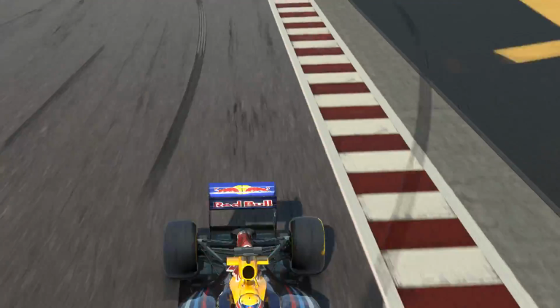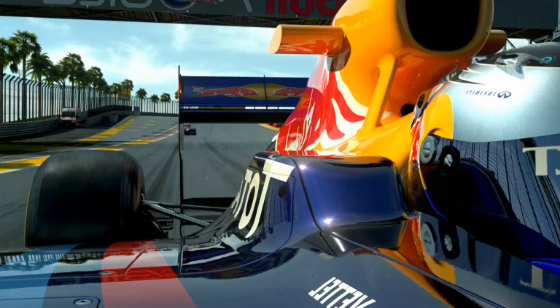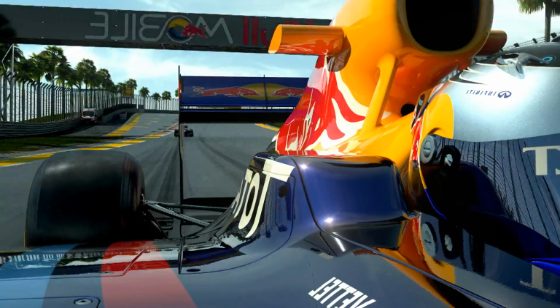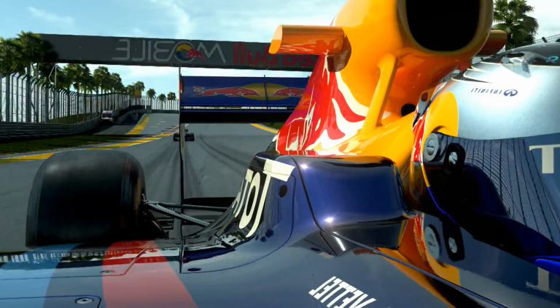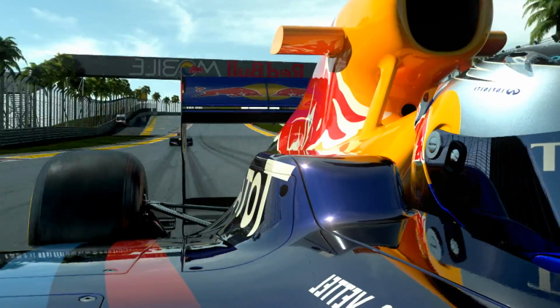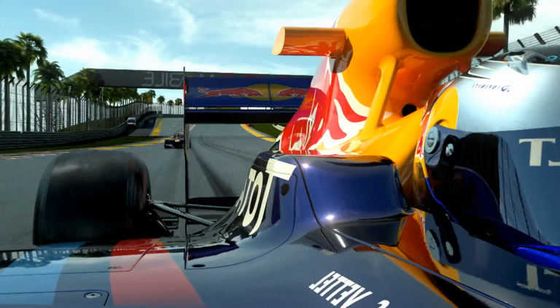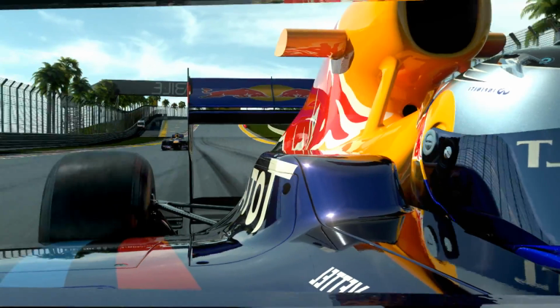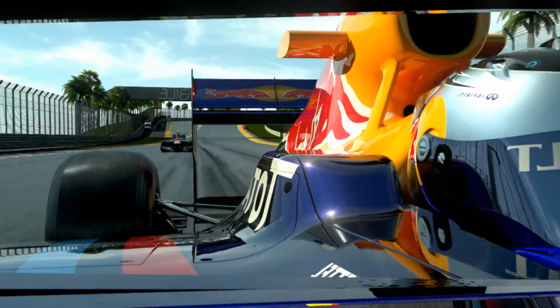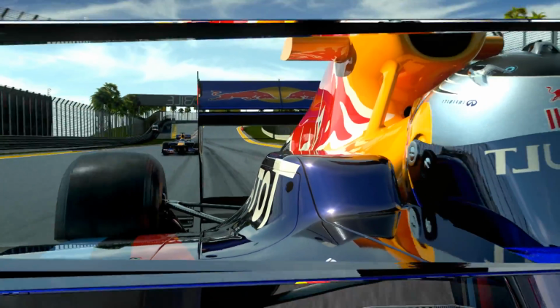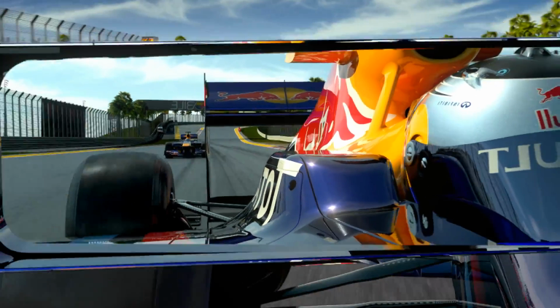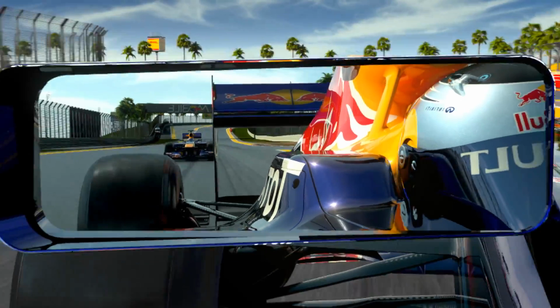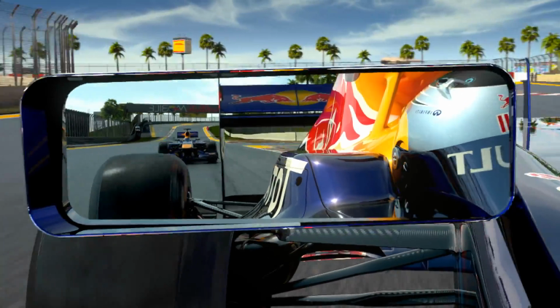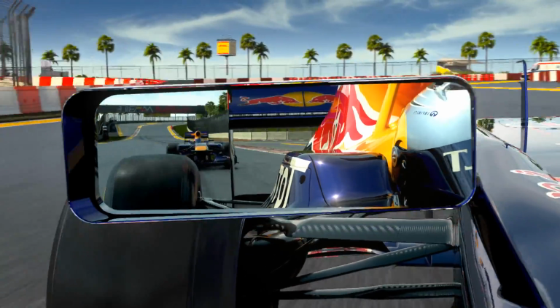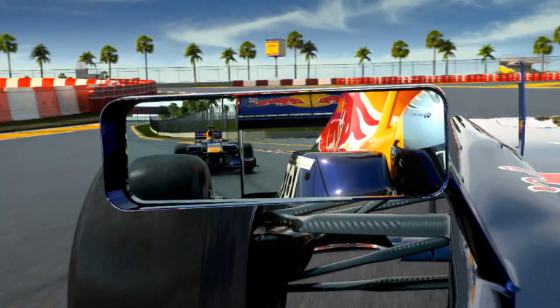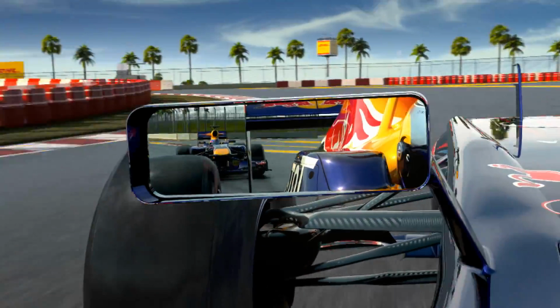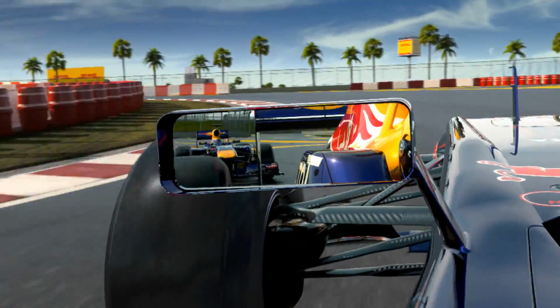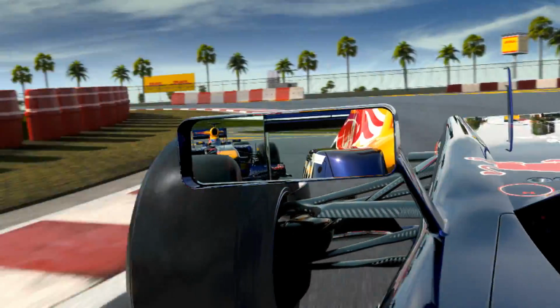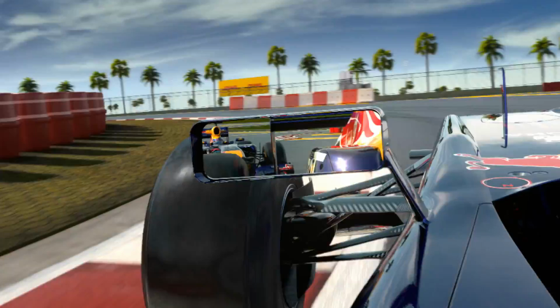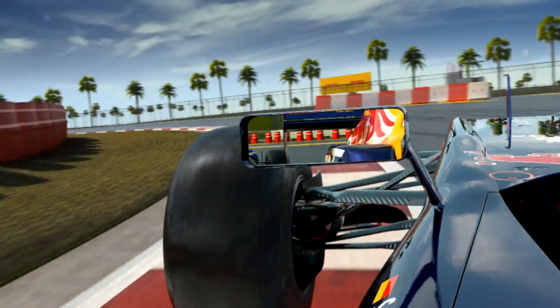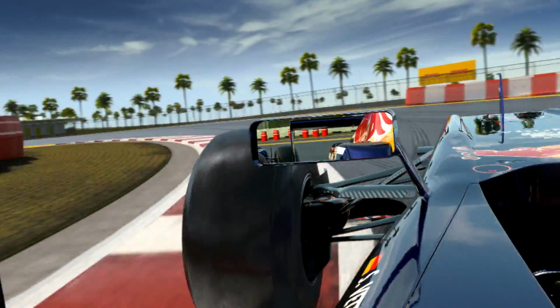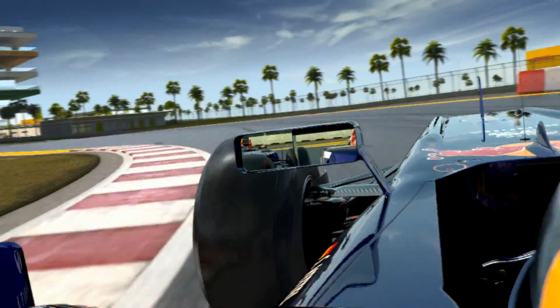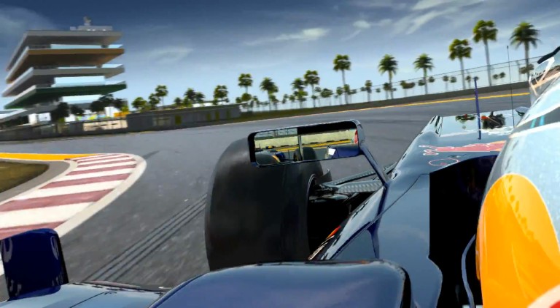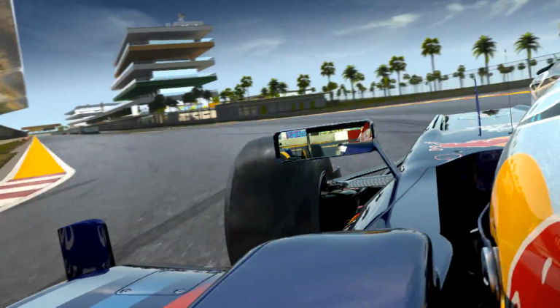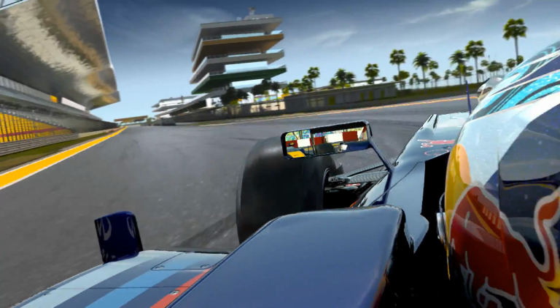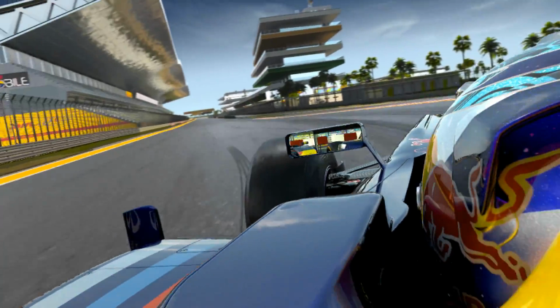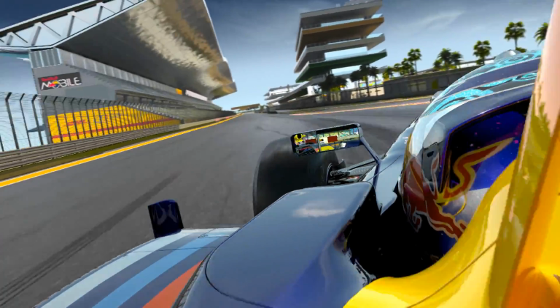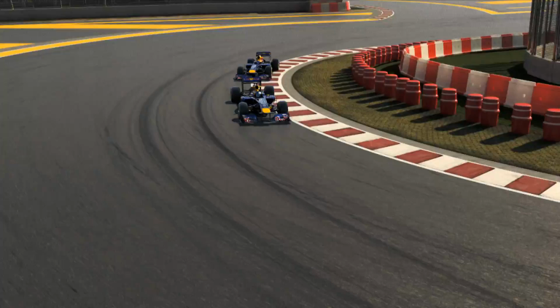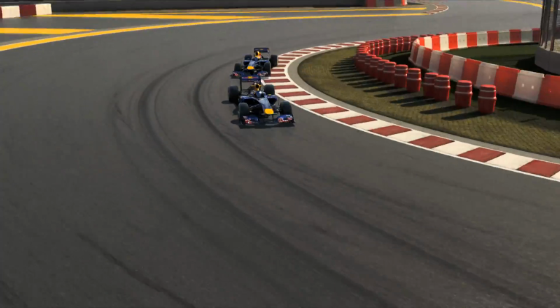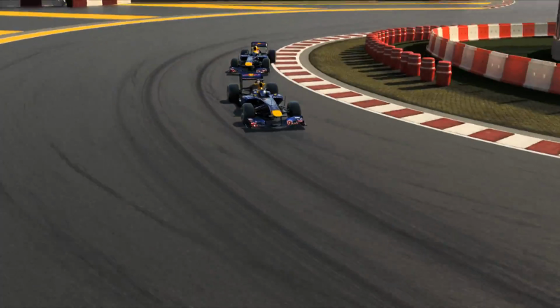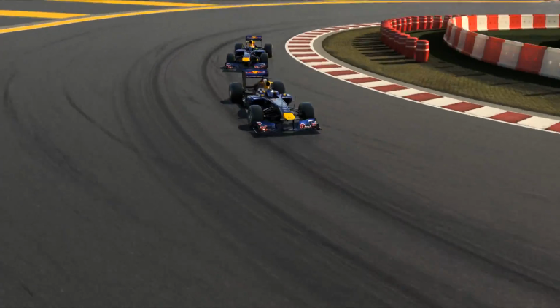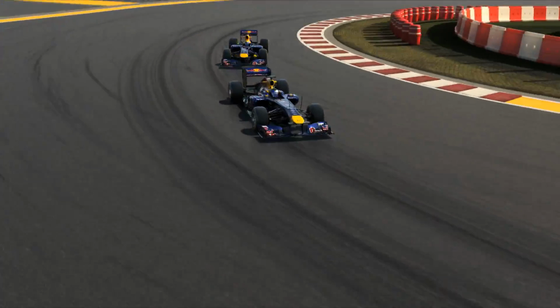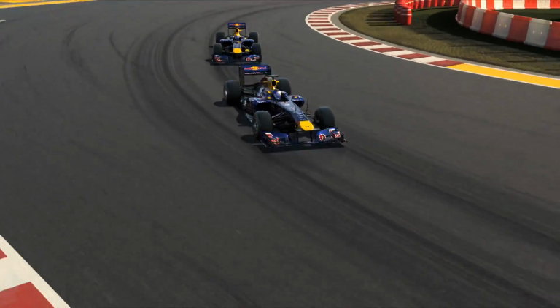Turn 16, the last one. A downhill race with hard braking, from 260 down to 100.